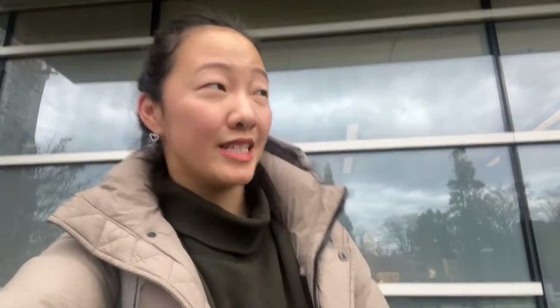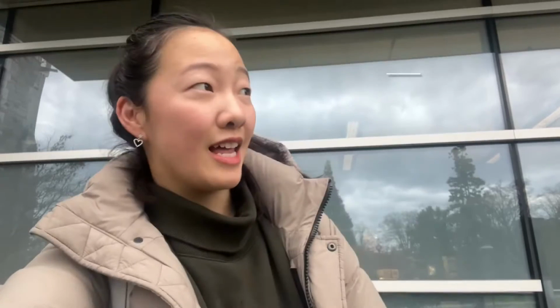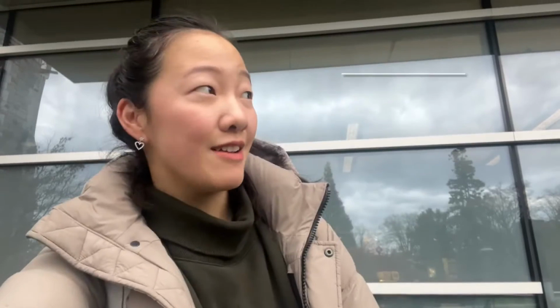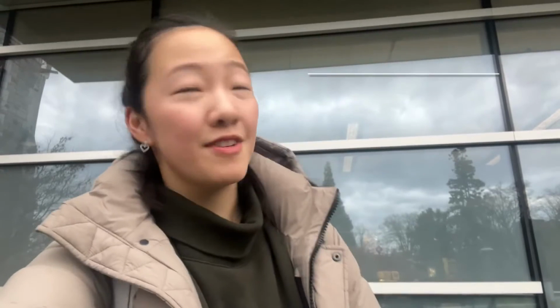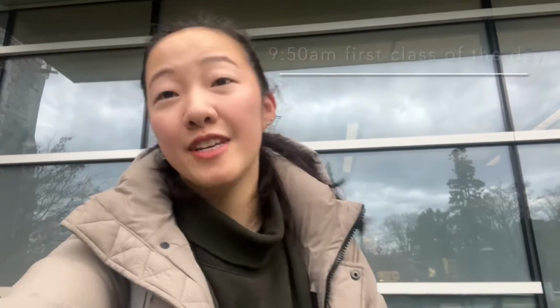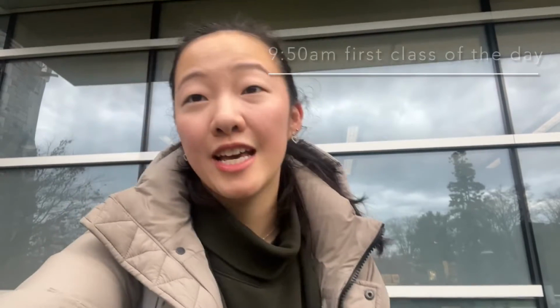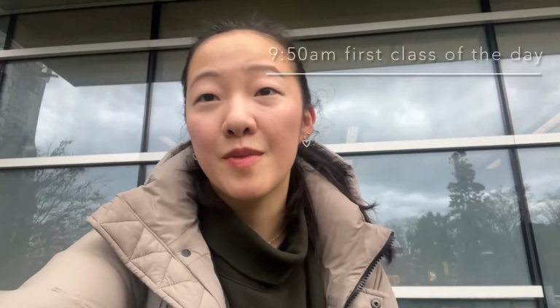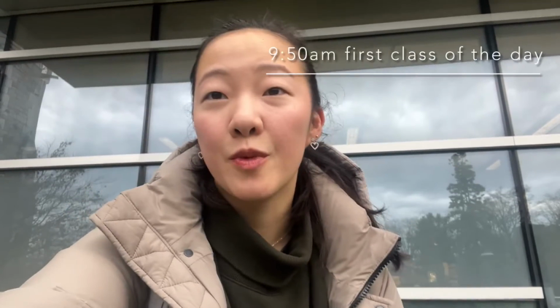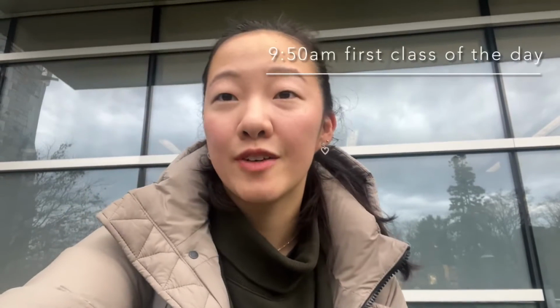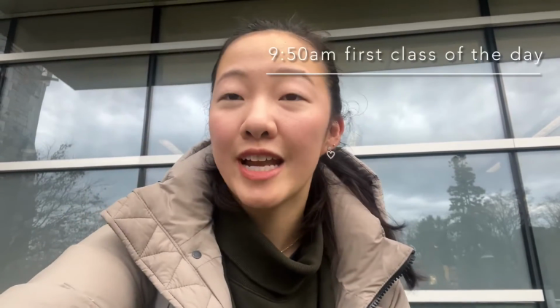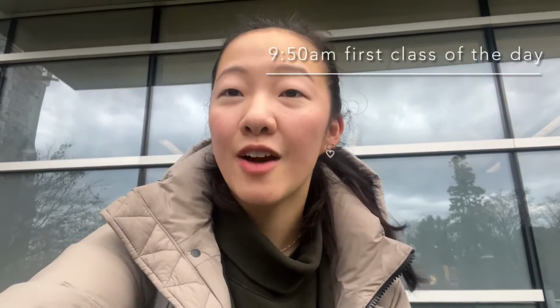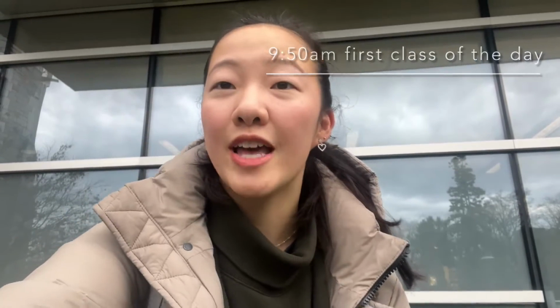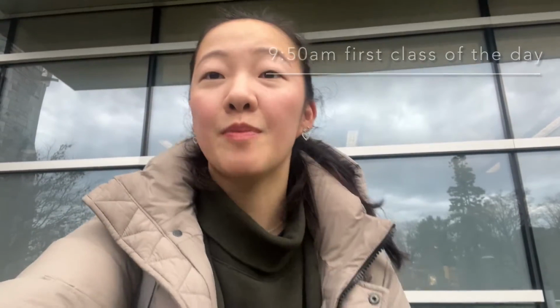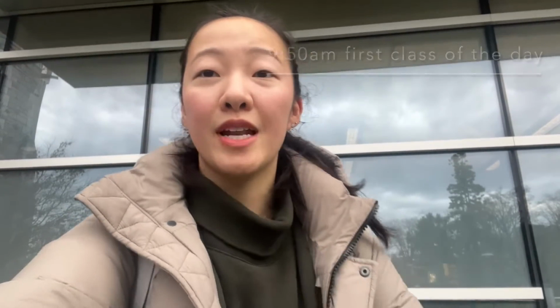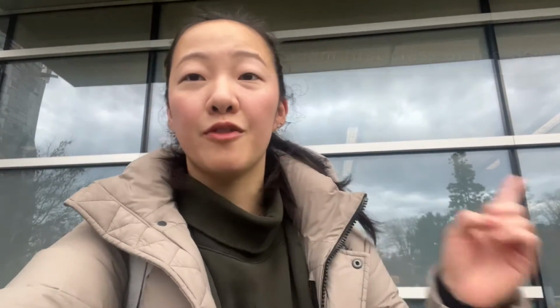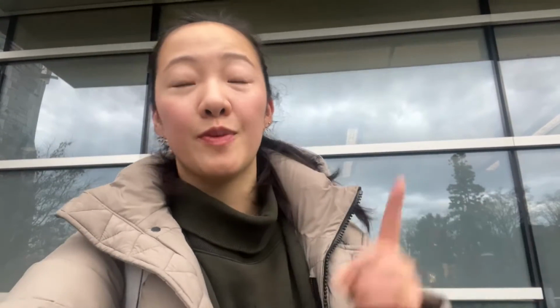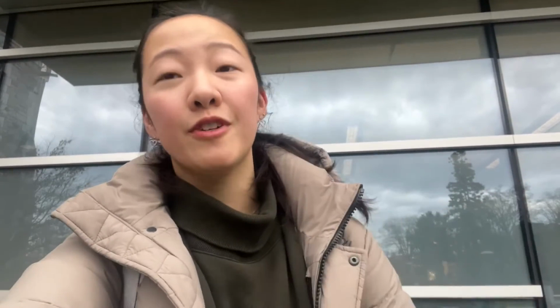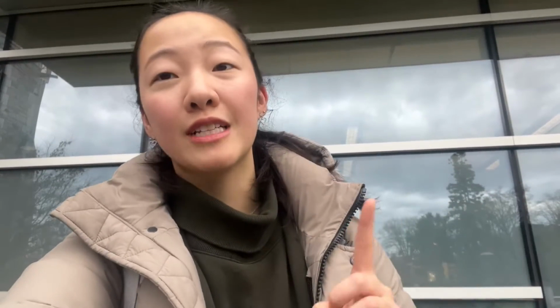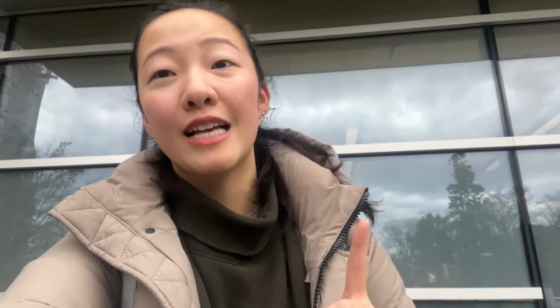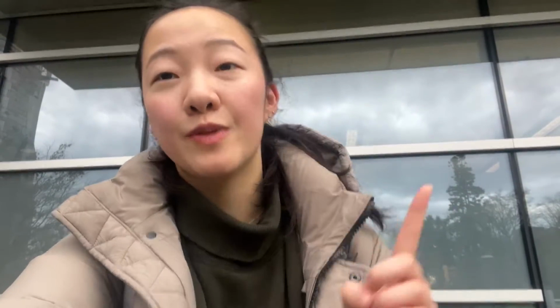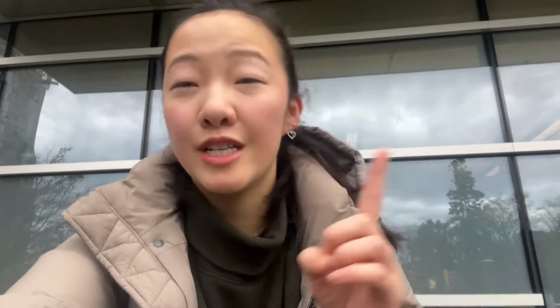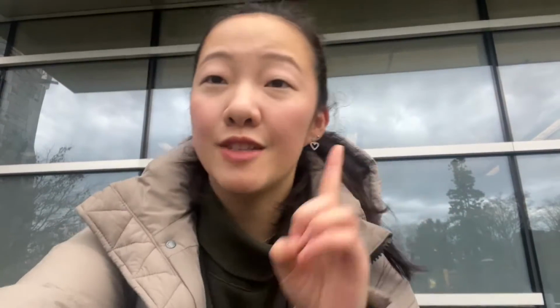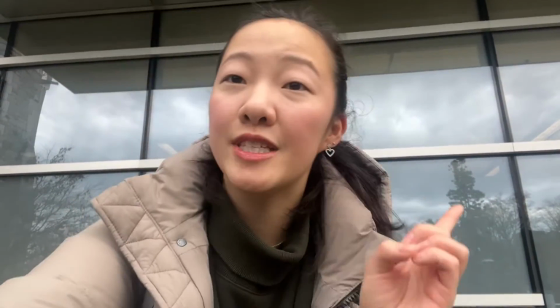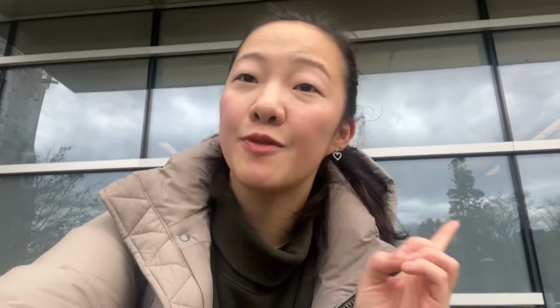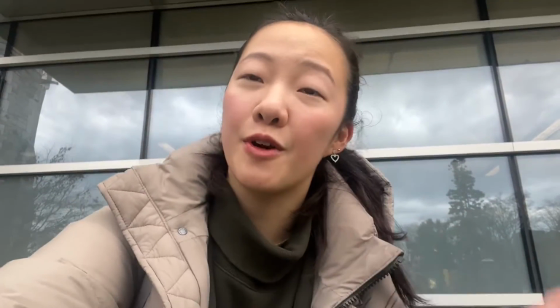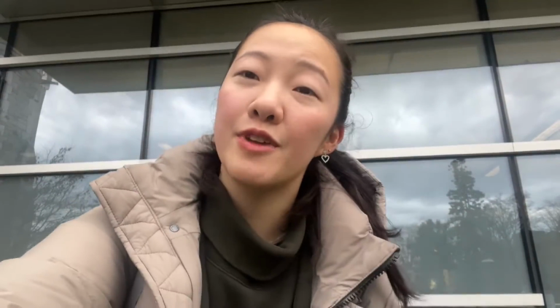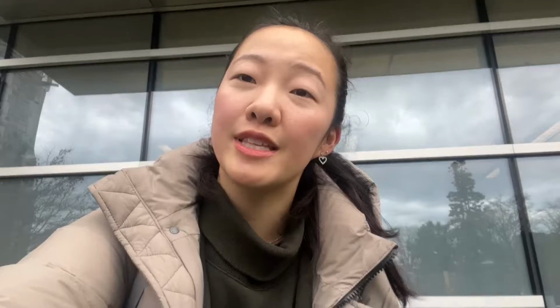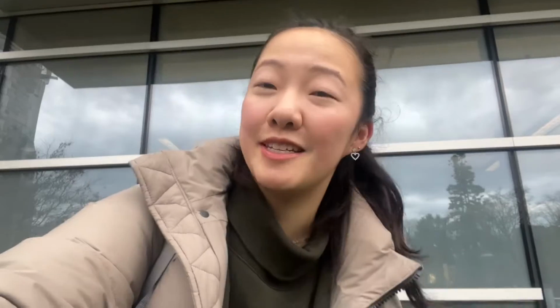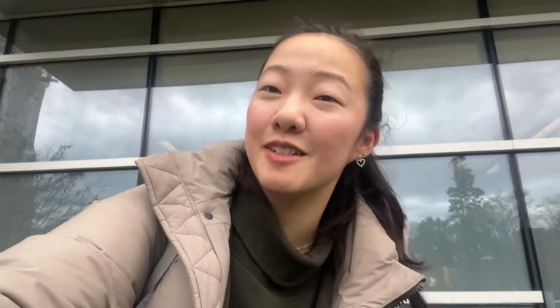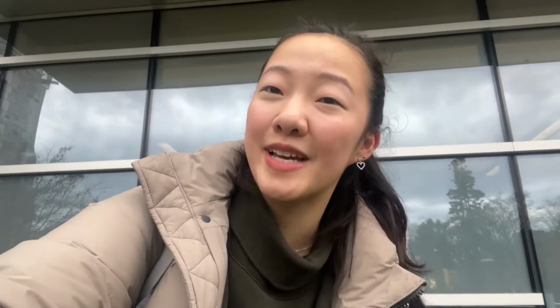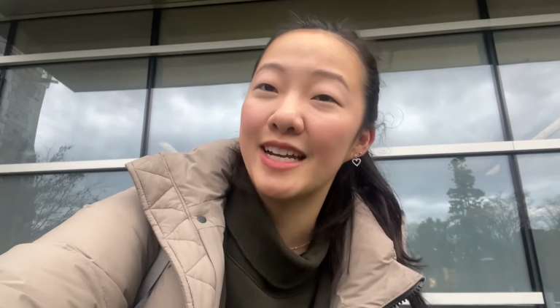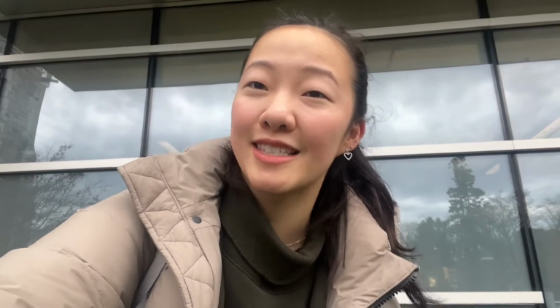It's 9:58 in the morning right now and I'll be heading over to my first class, which is Physics 403, Statistical Mechanics.